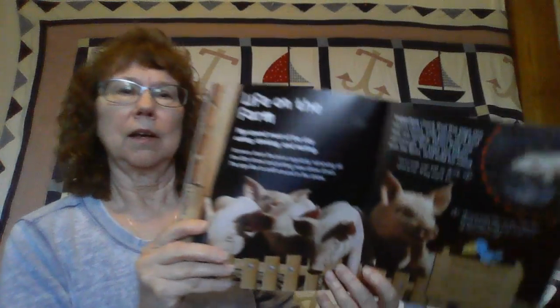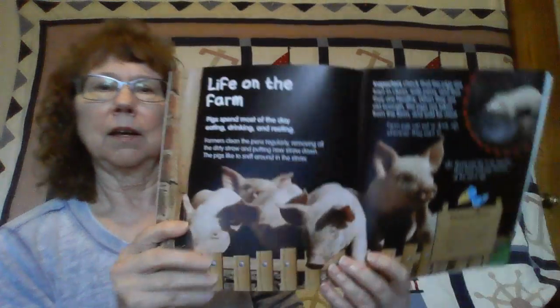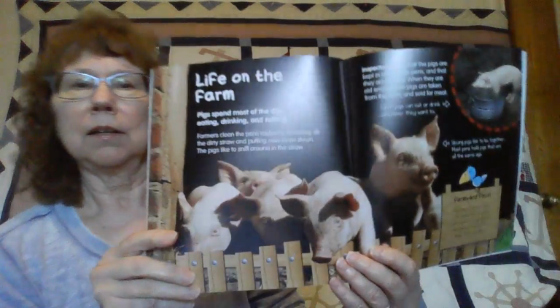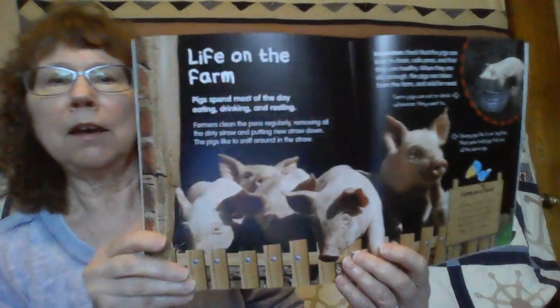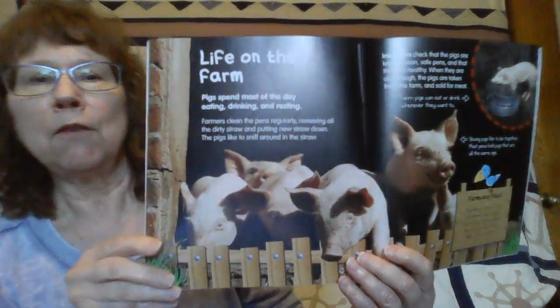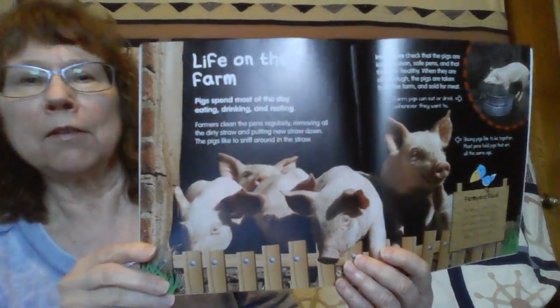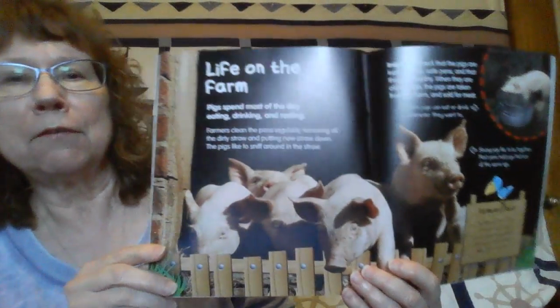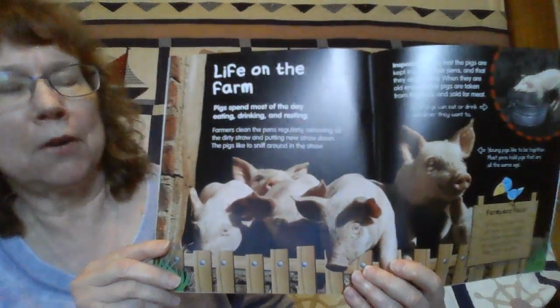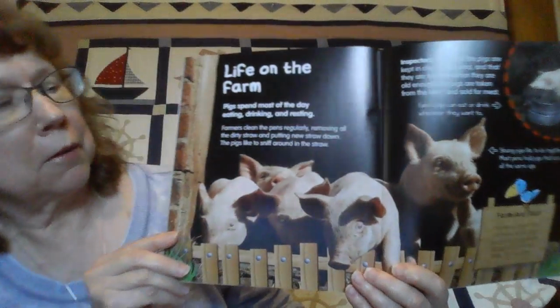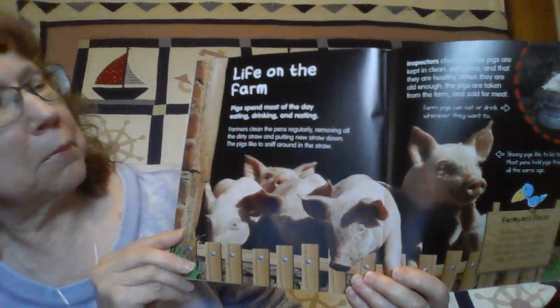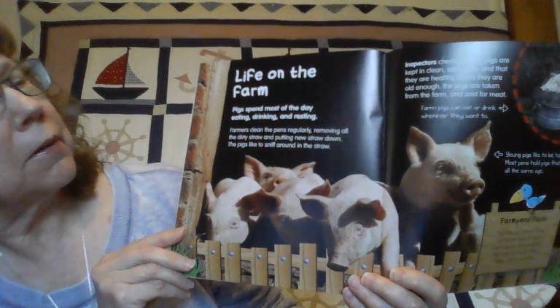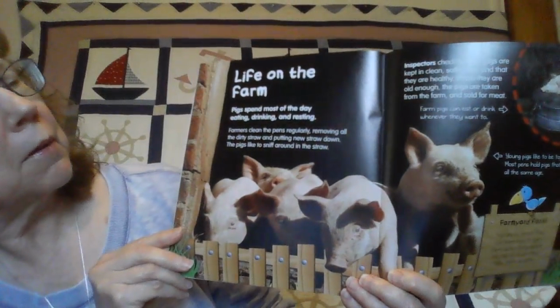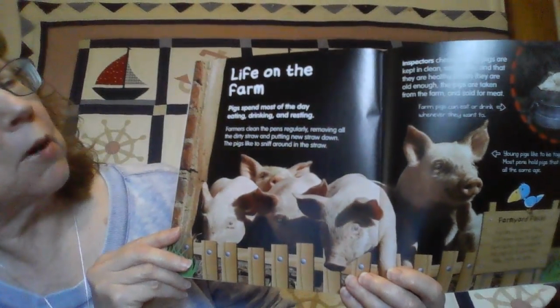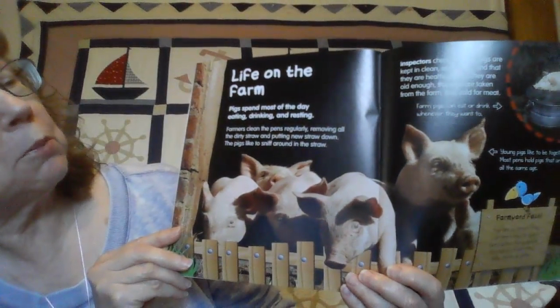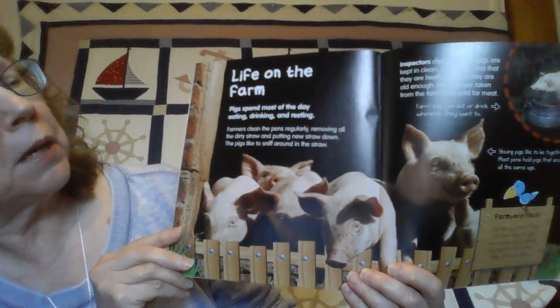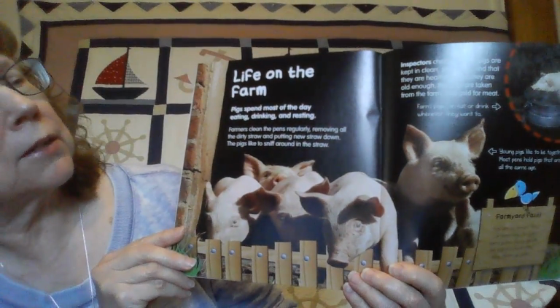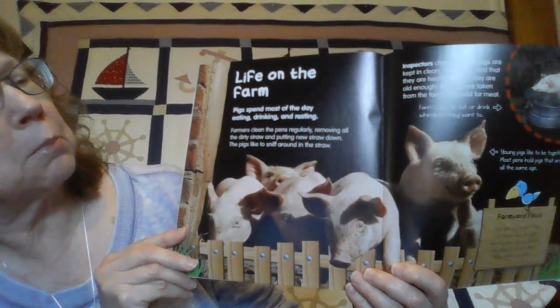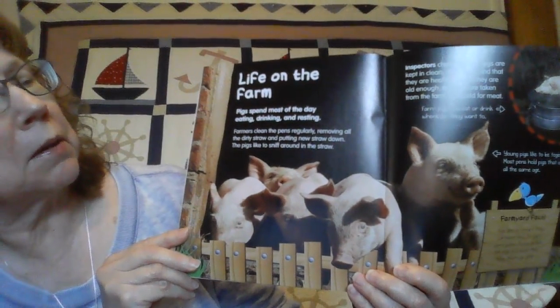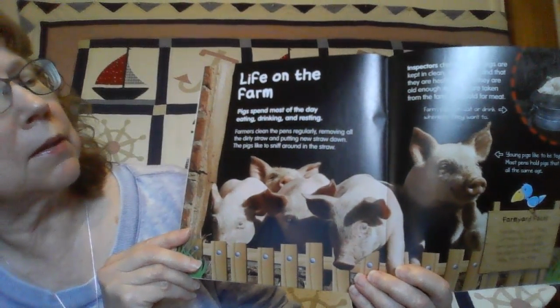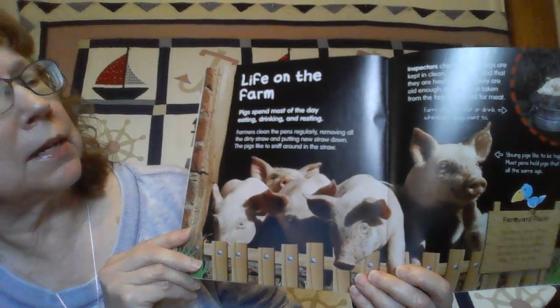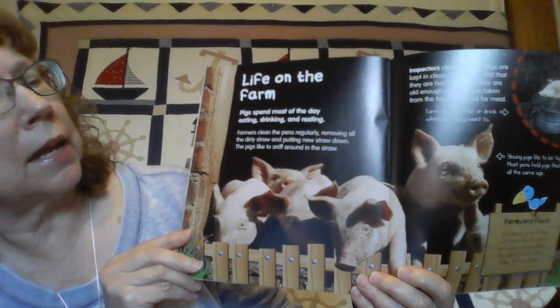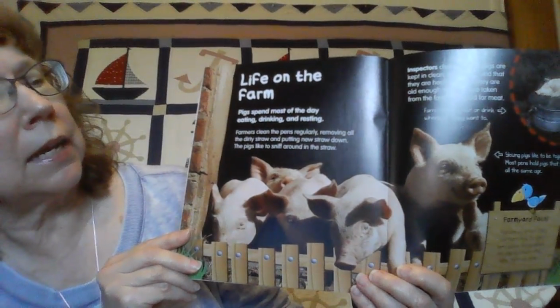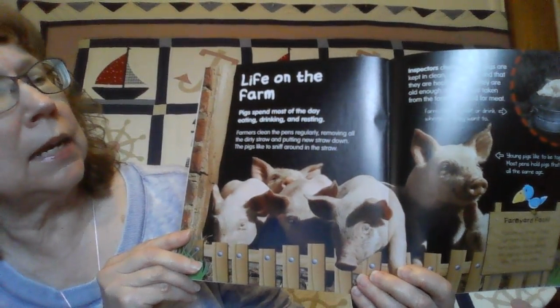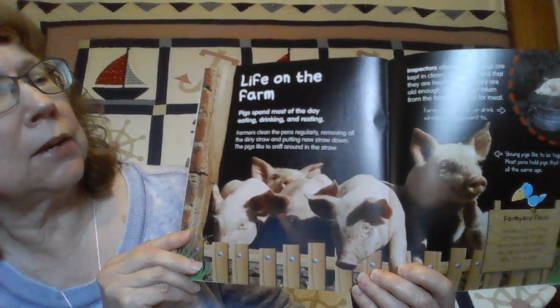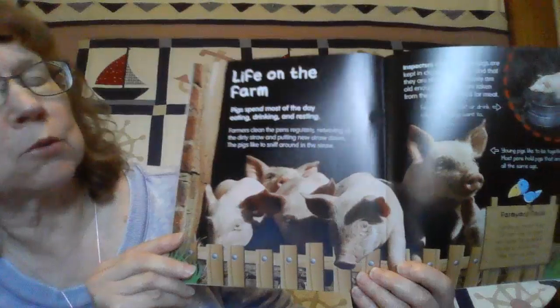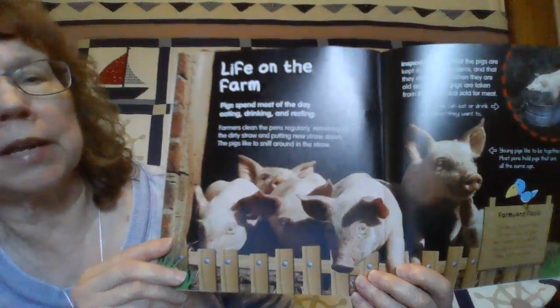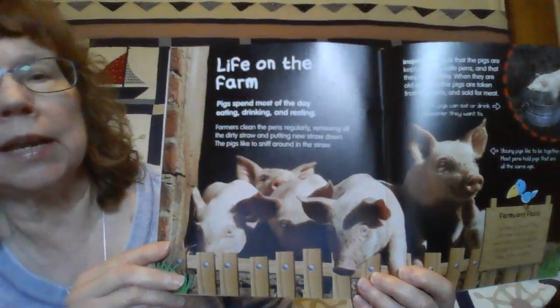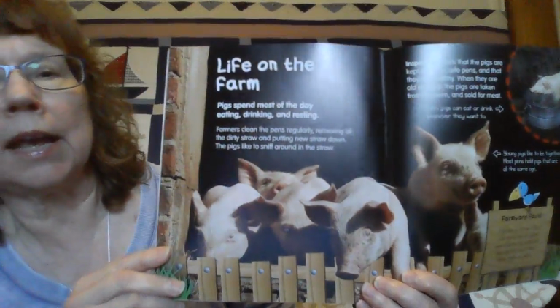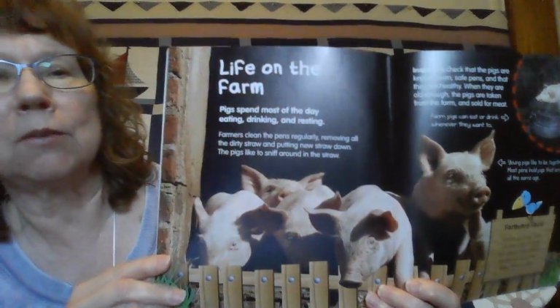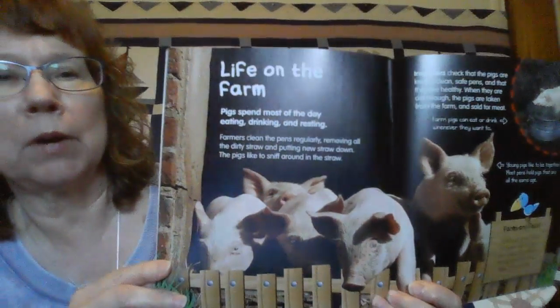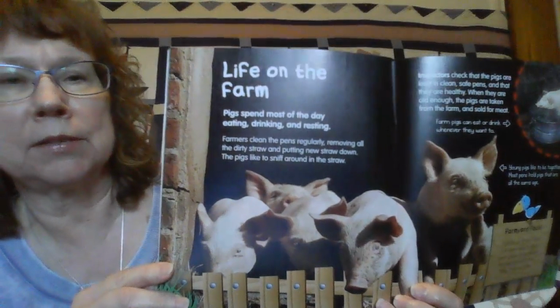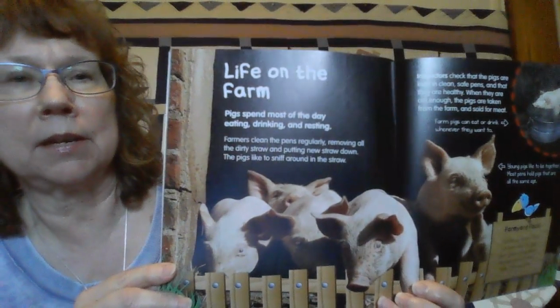Life on the farm. Most pigs spend the day eating, drinking, and resting.